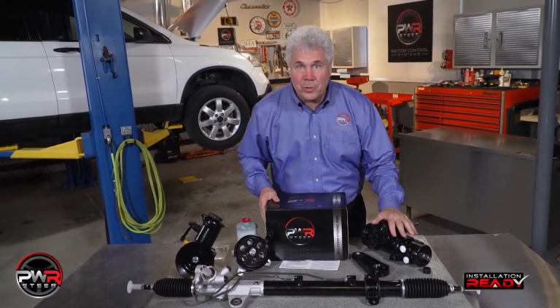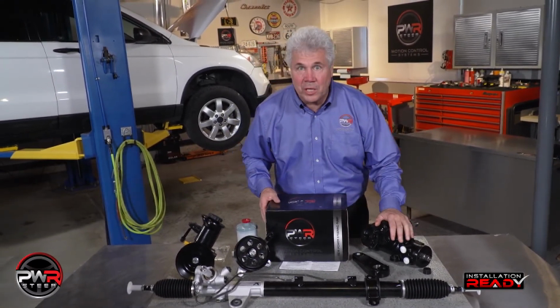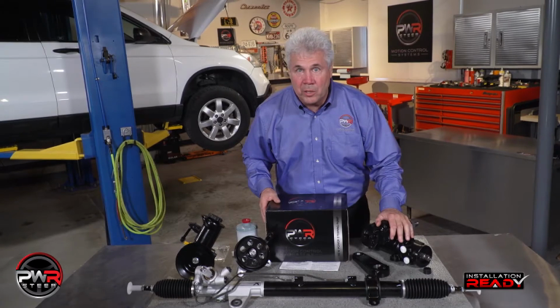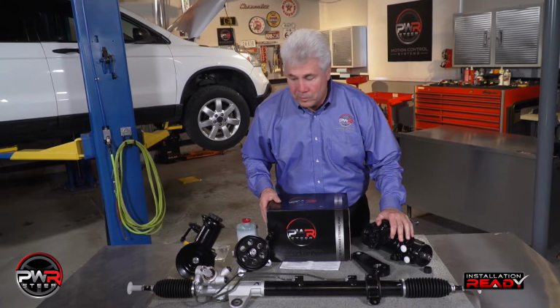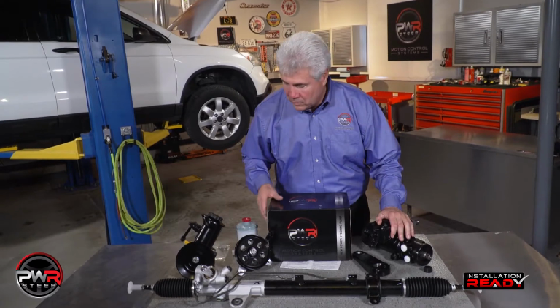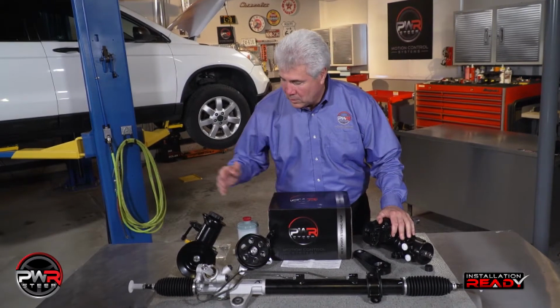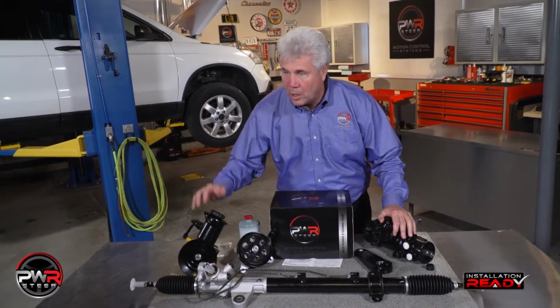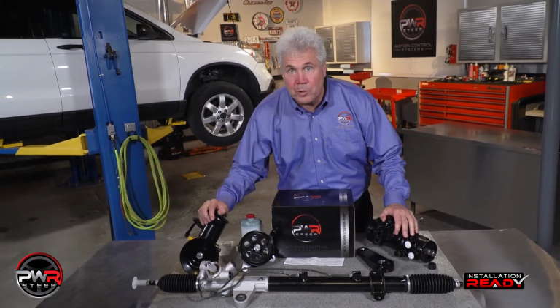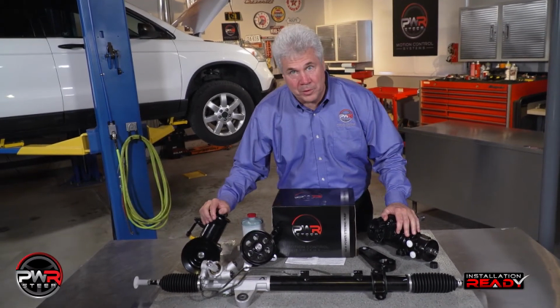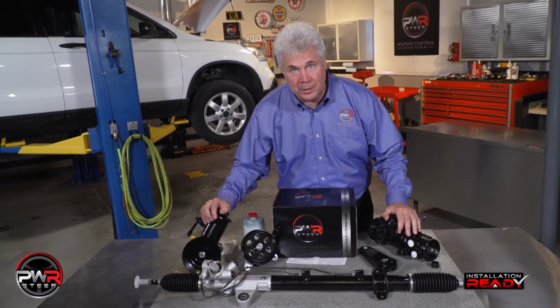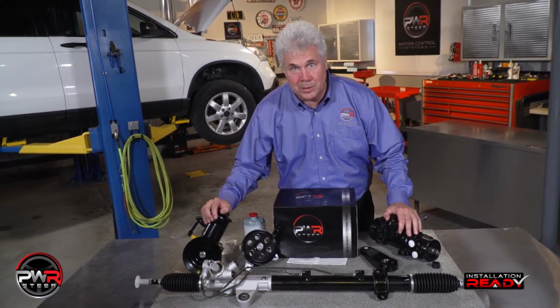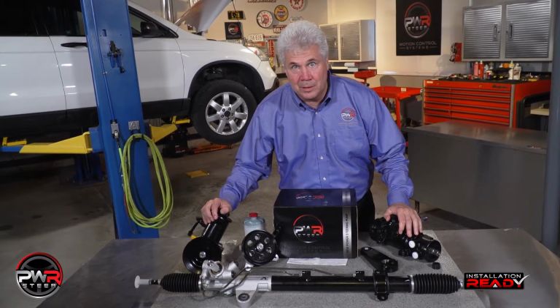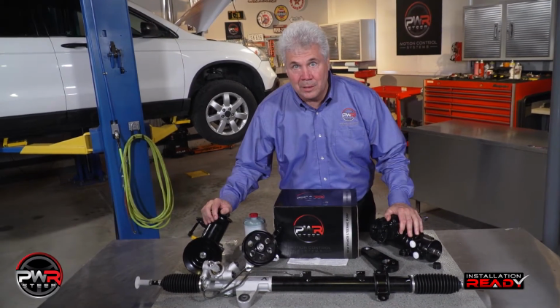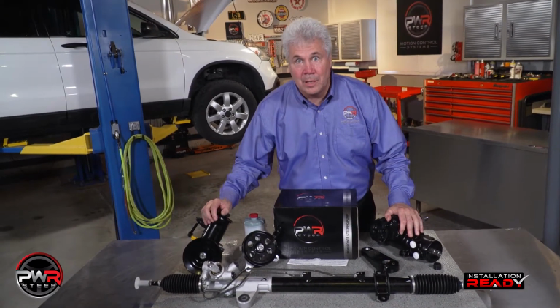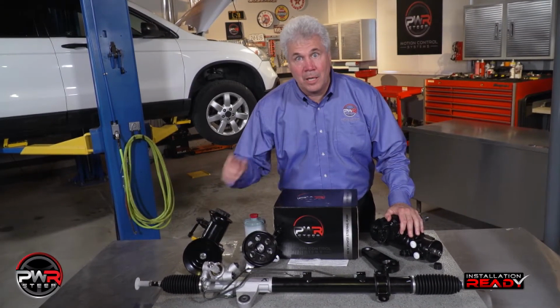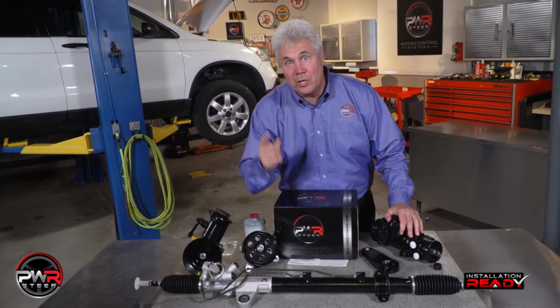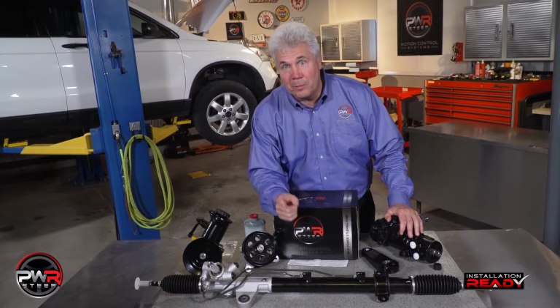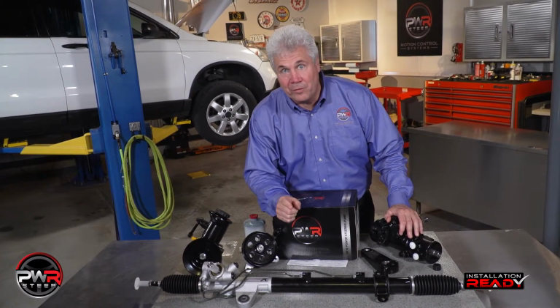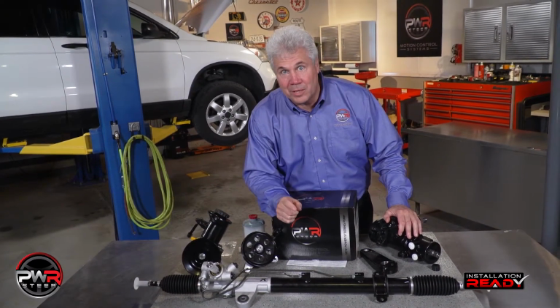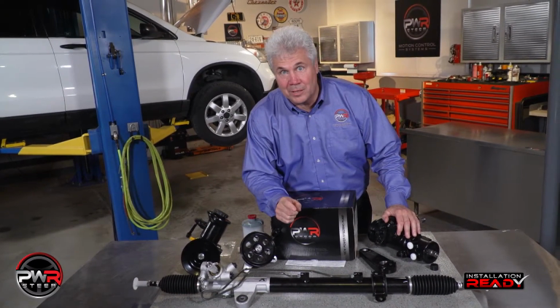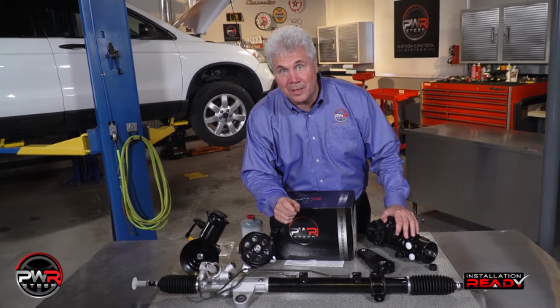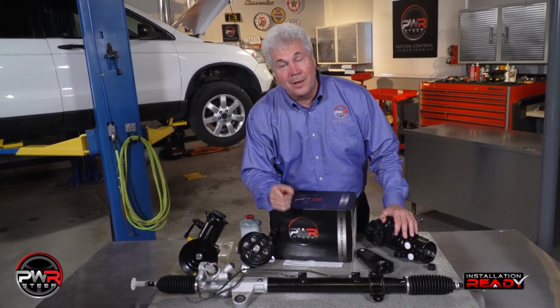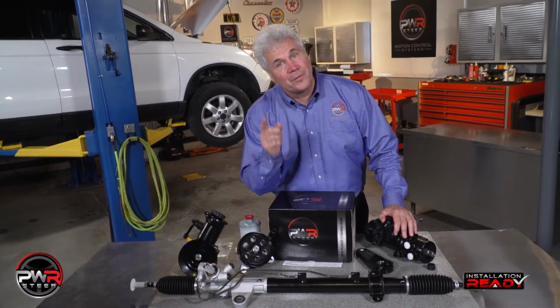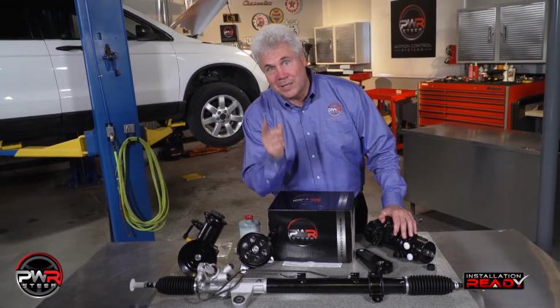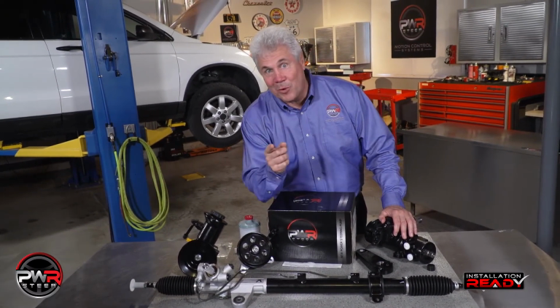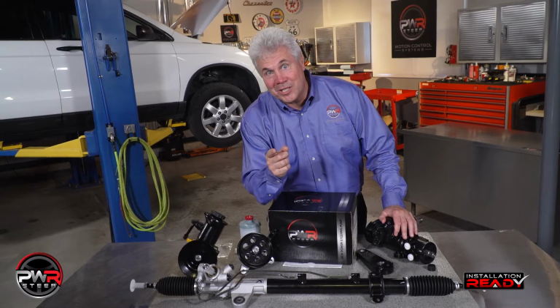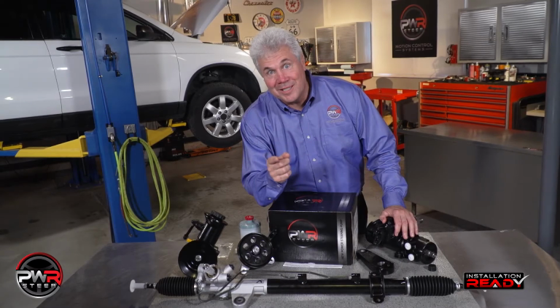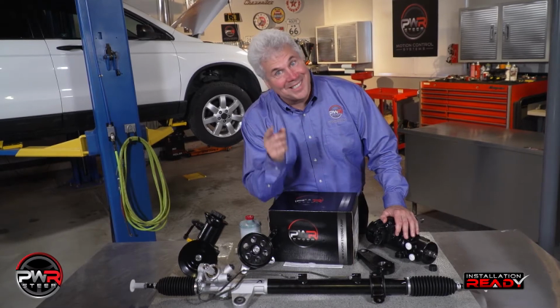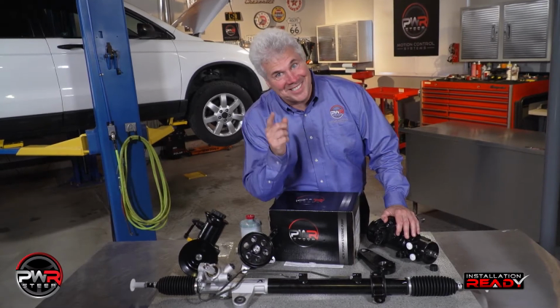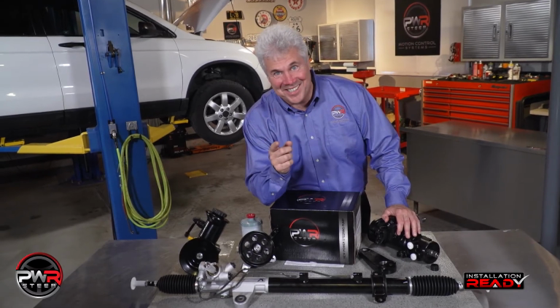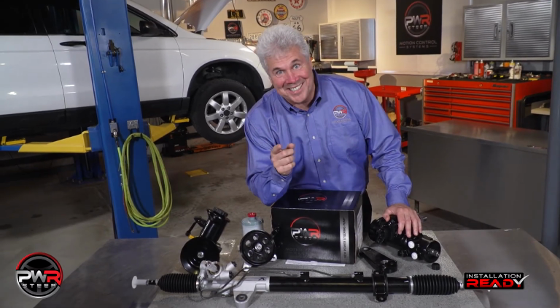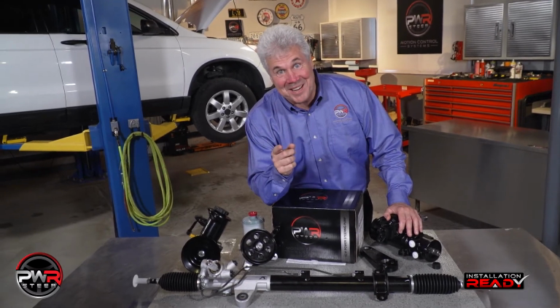100% new, 100% tested, engineered in Memphis, Tennessee. Thanks for watching. See you next time.